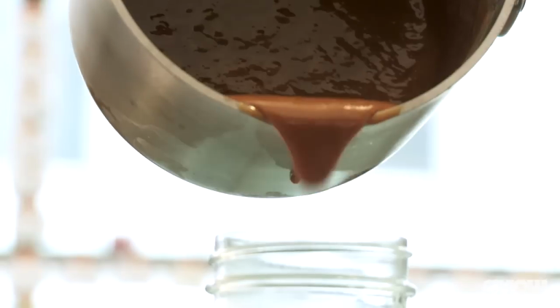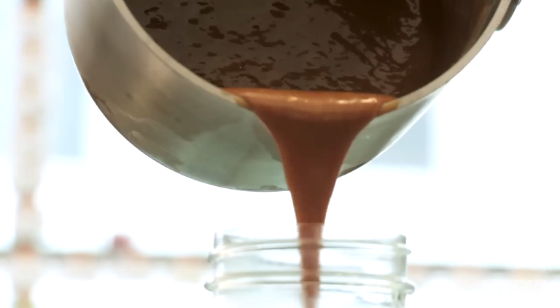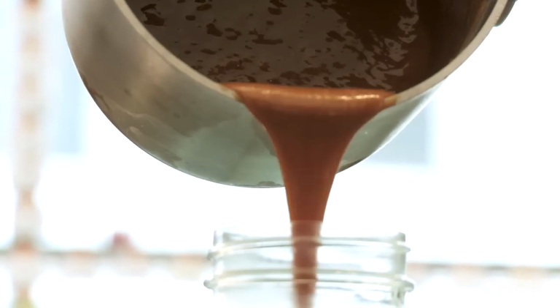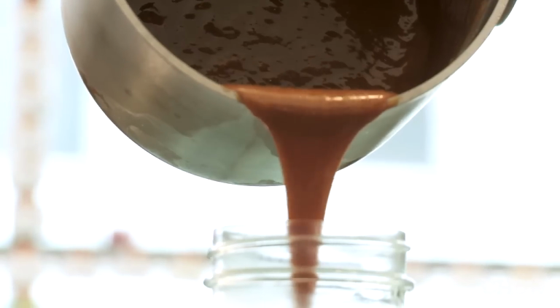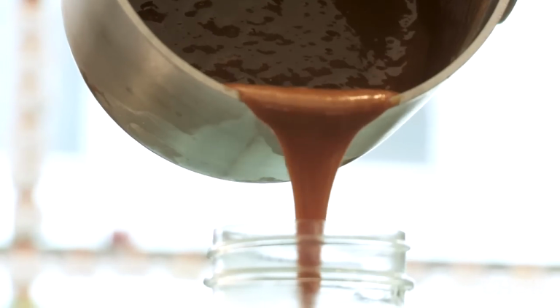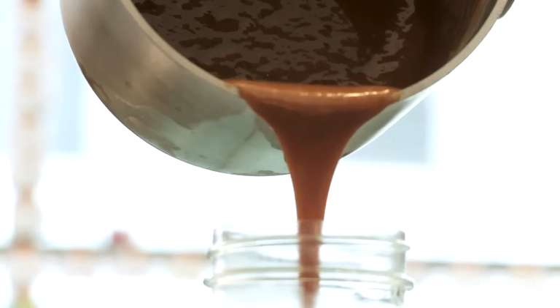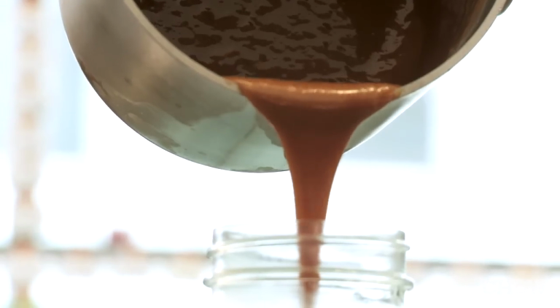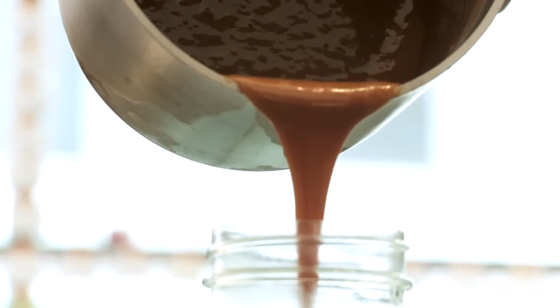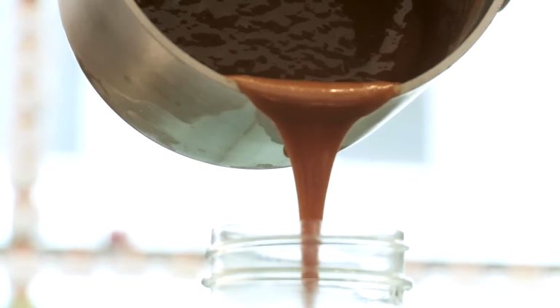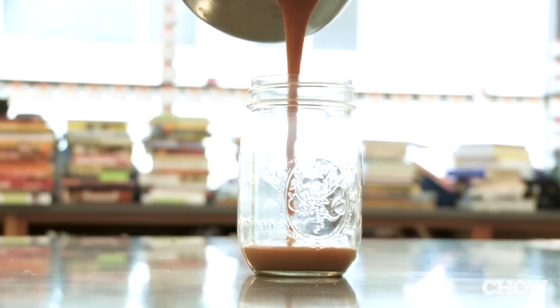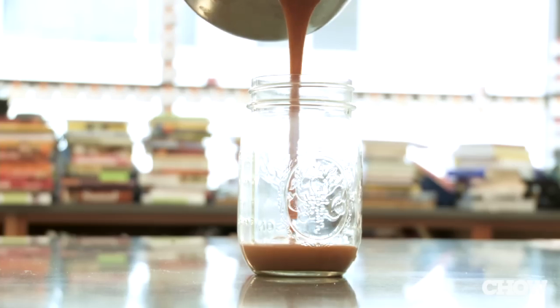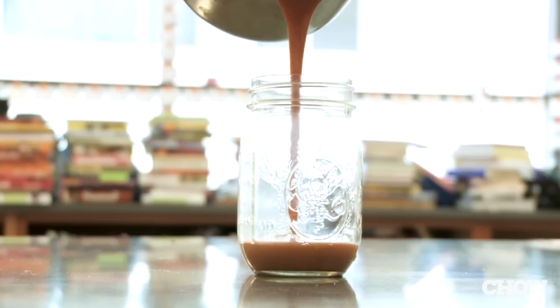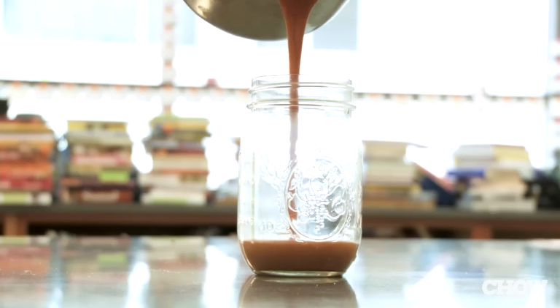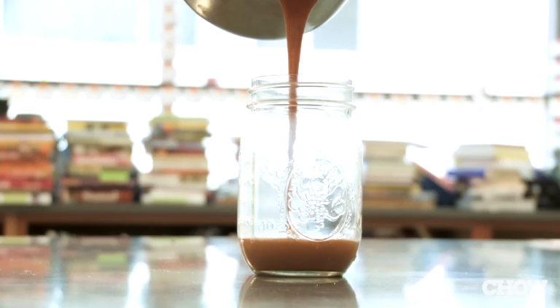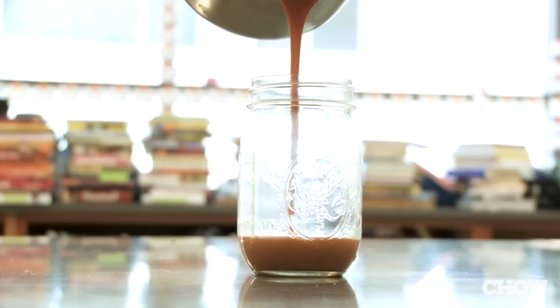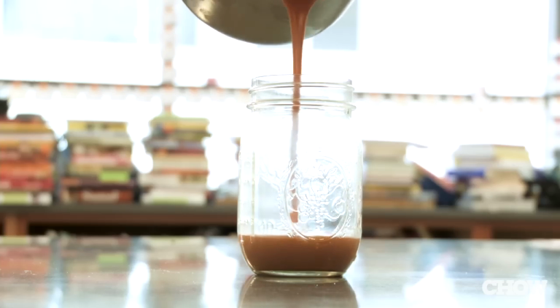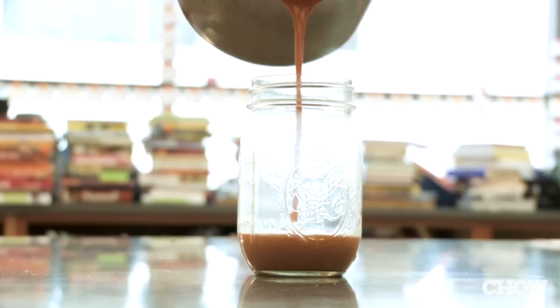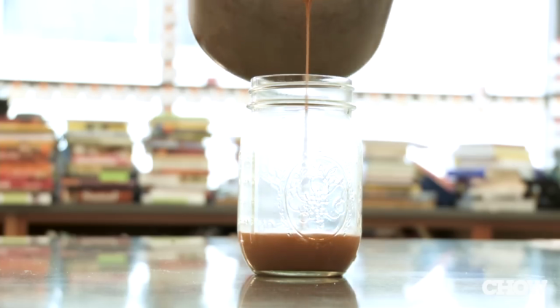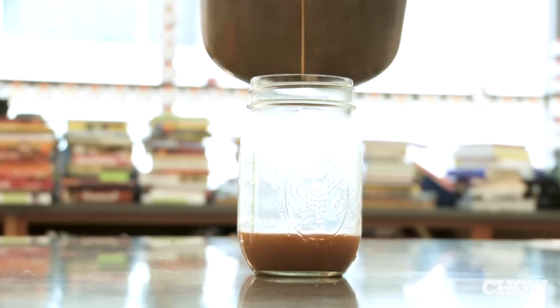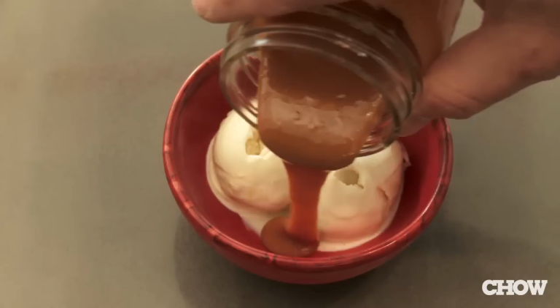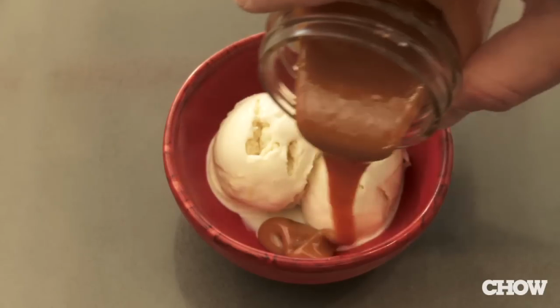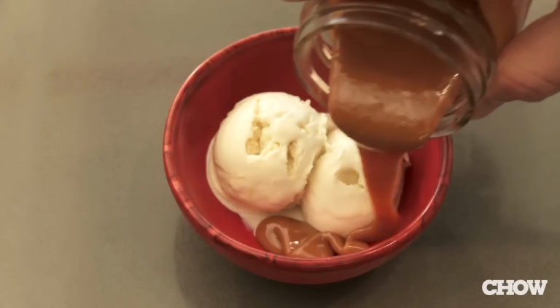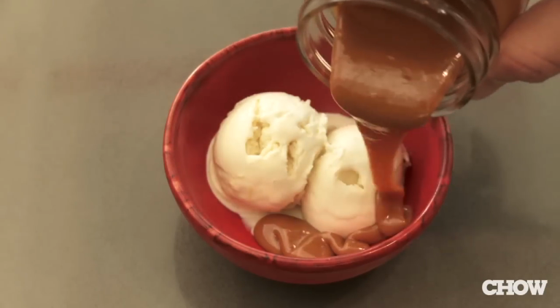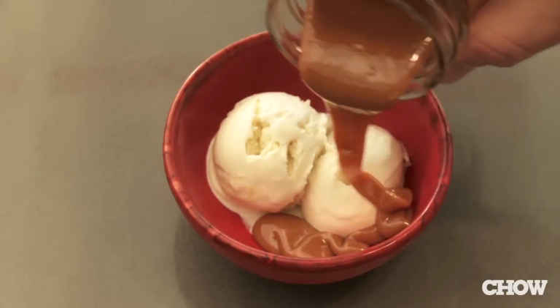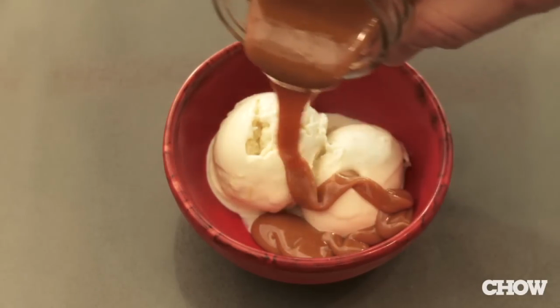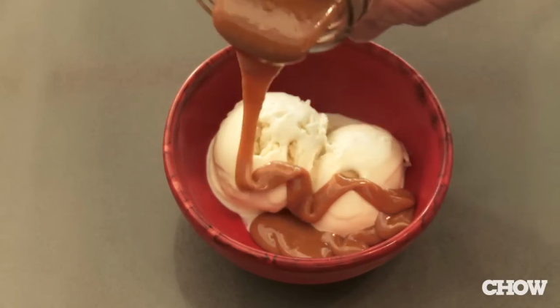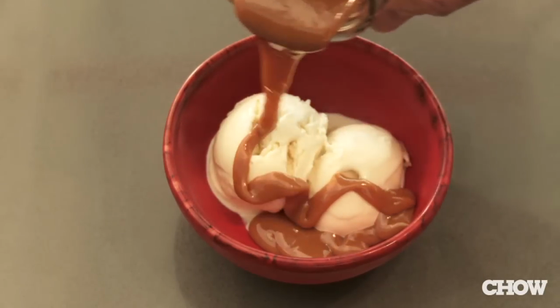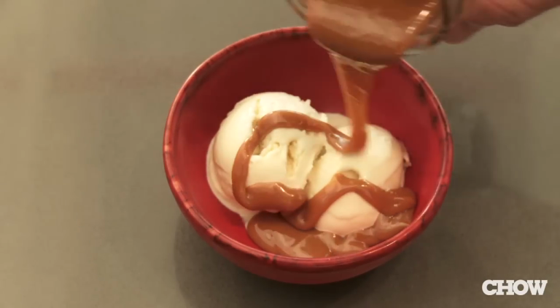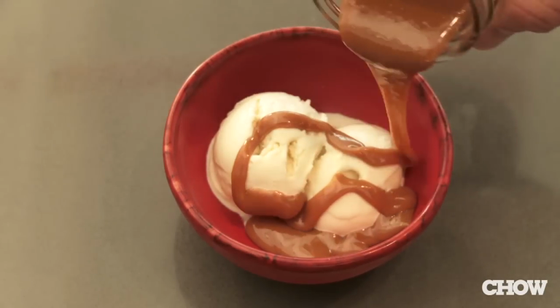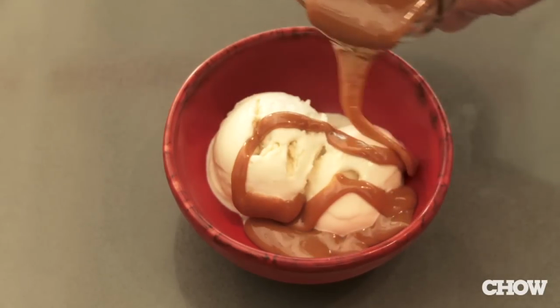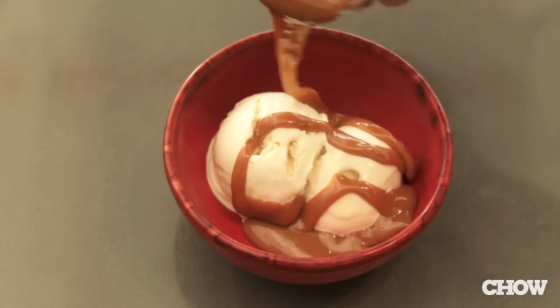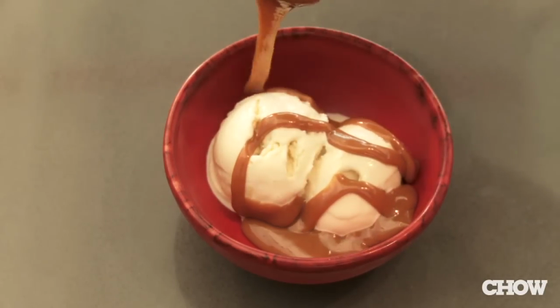You can use it right away hot, or you can pour it into a jar and let it cool. Then it's great on fruit, ice cream, or cake.